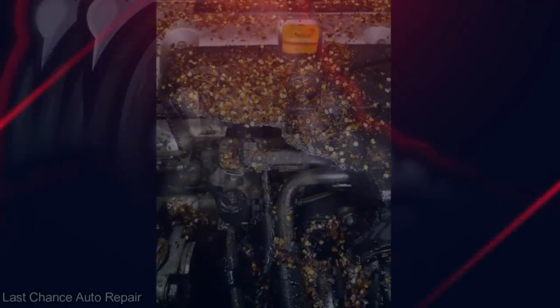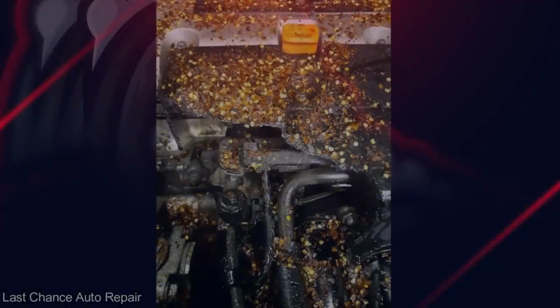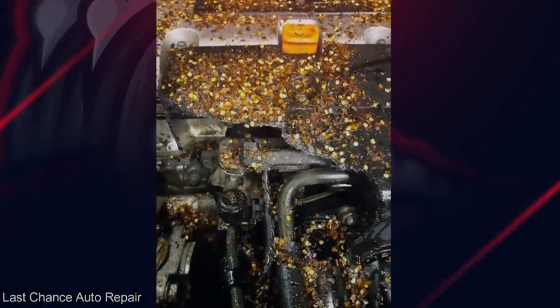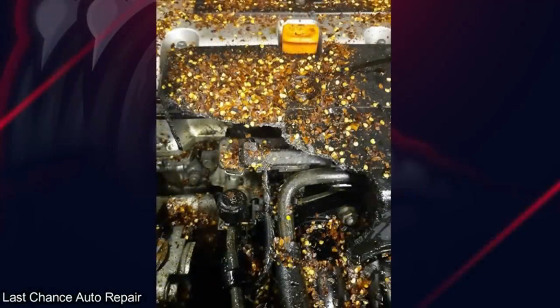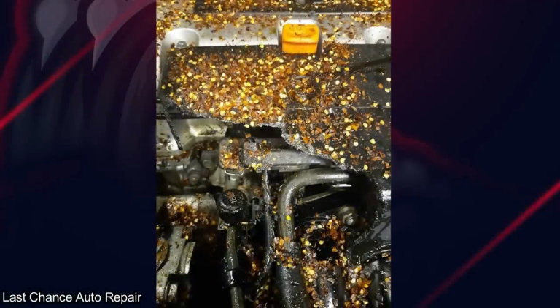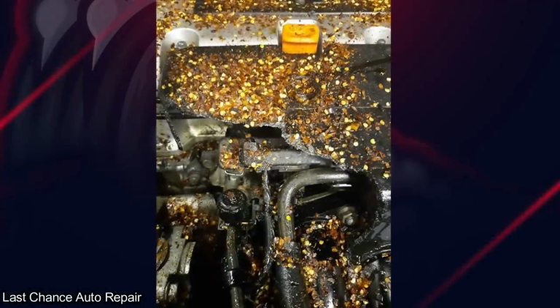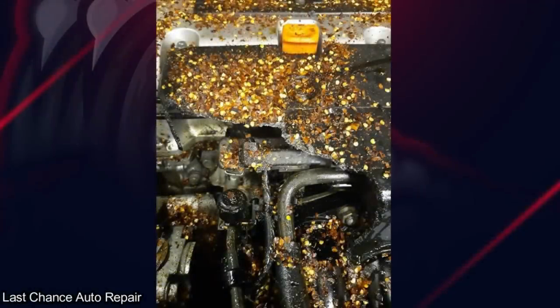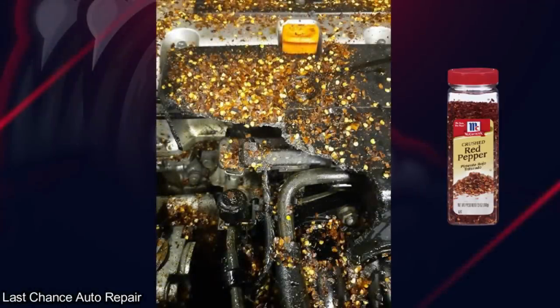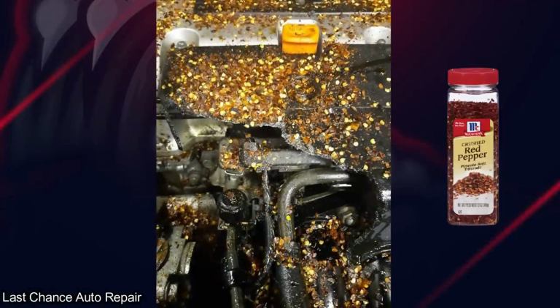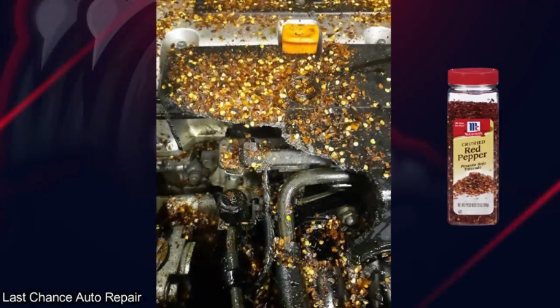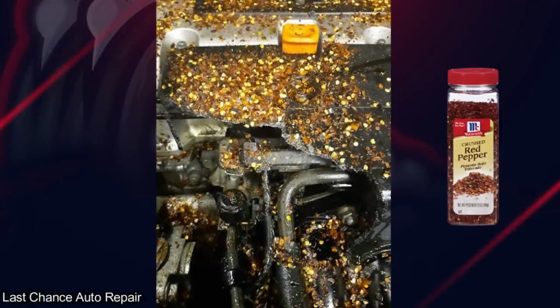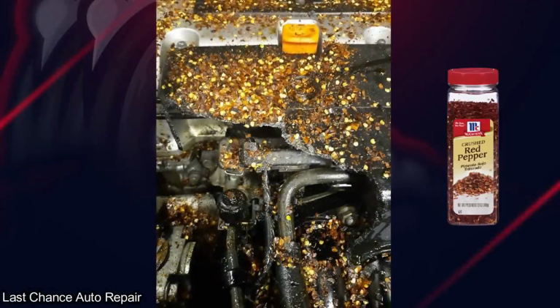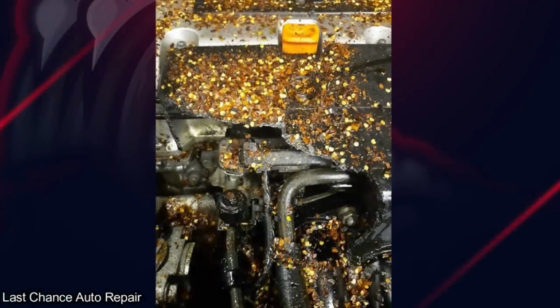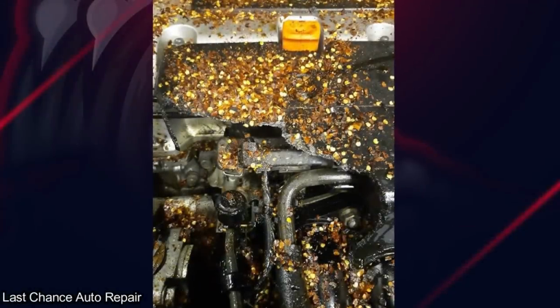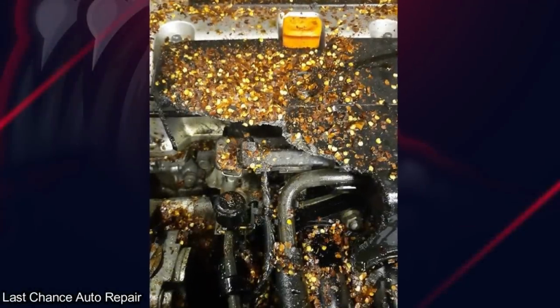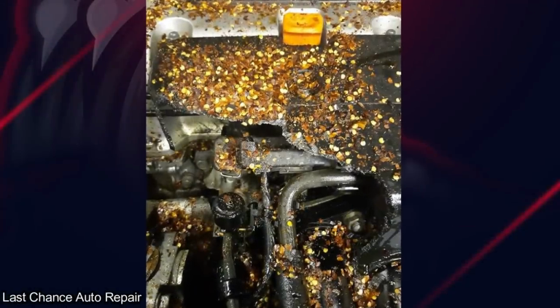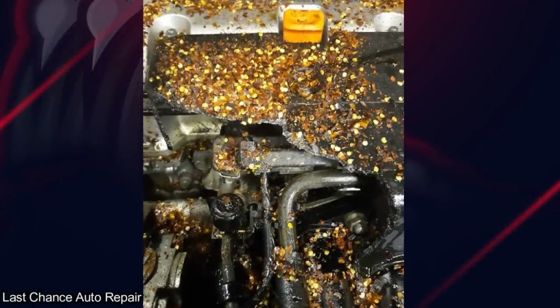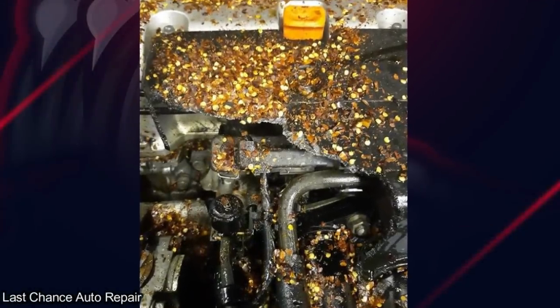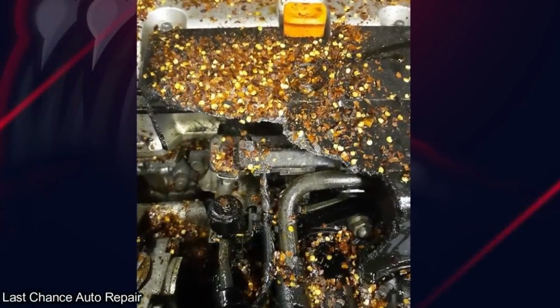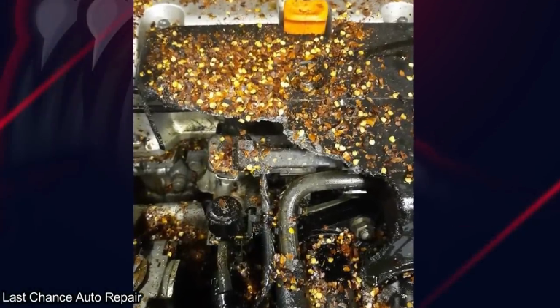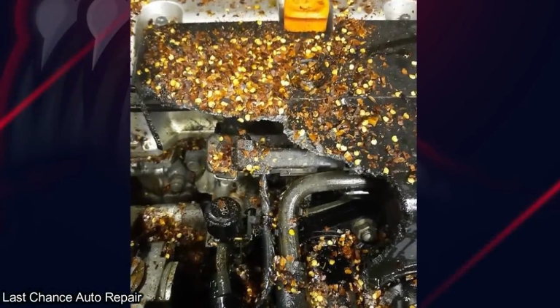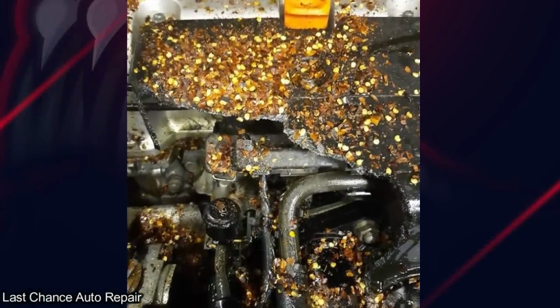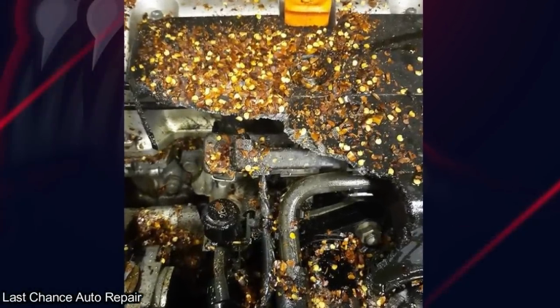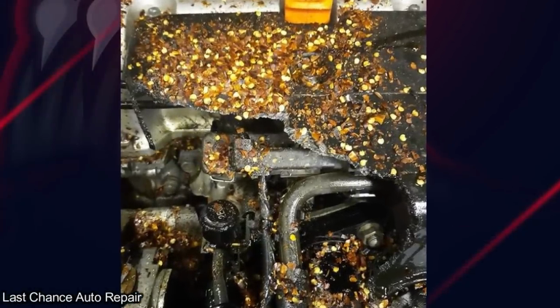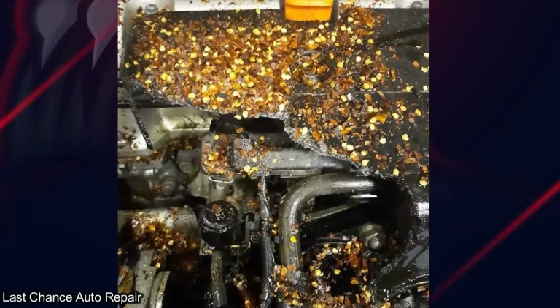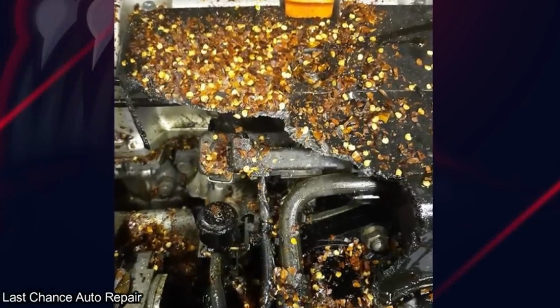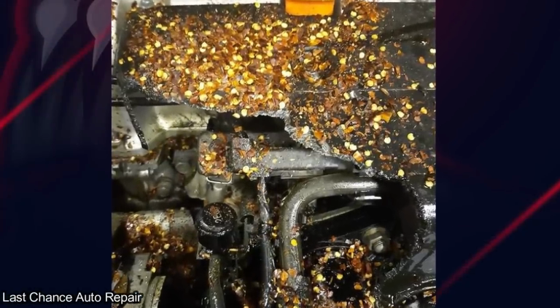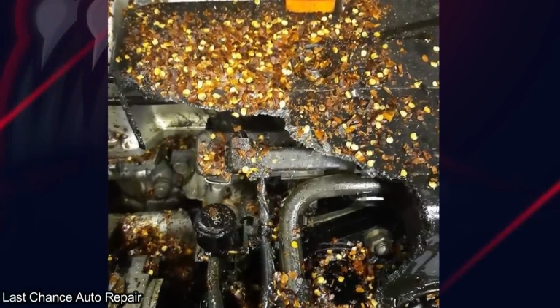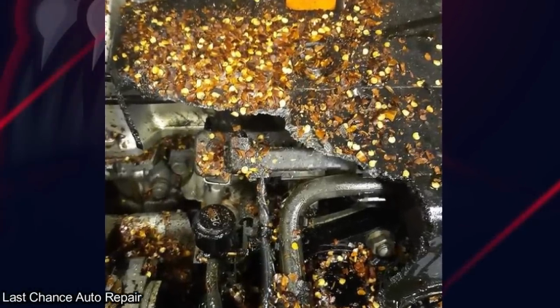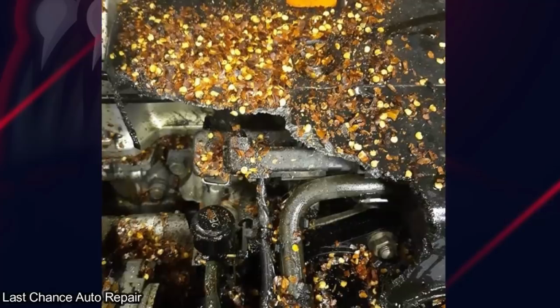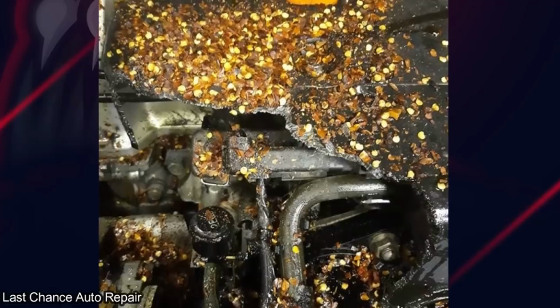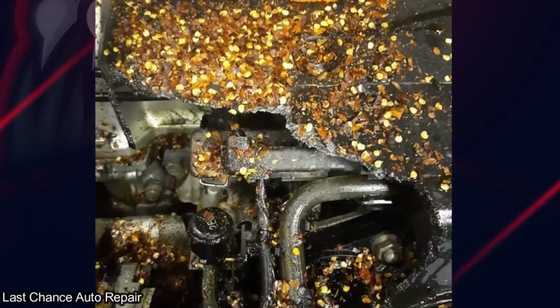This customer thought that crushed red pepper would keep the rats away from chewing stuff under the hood. Well, as you can see, that didn't work.